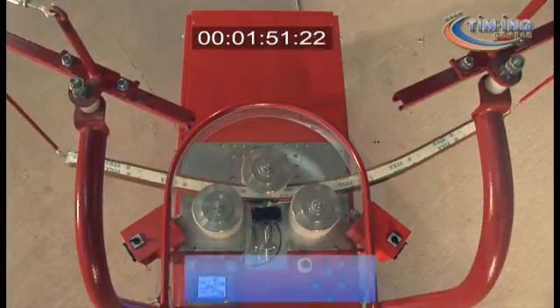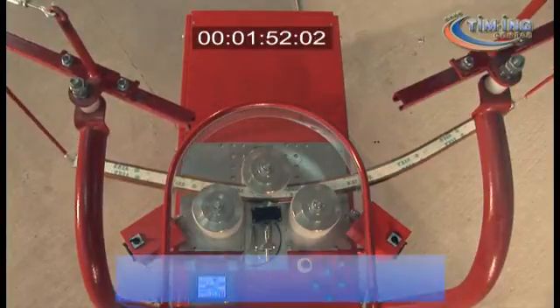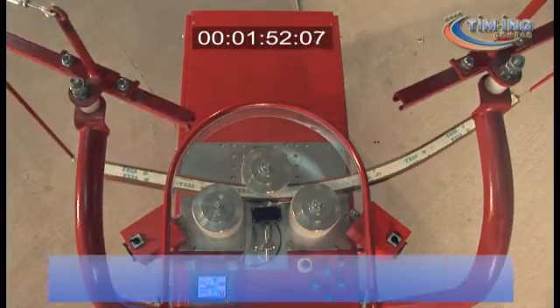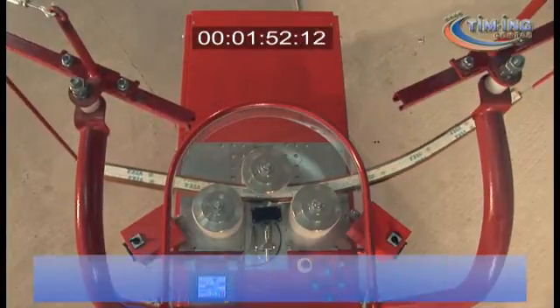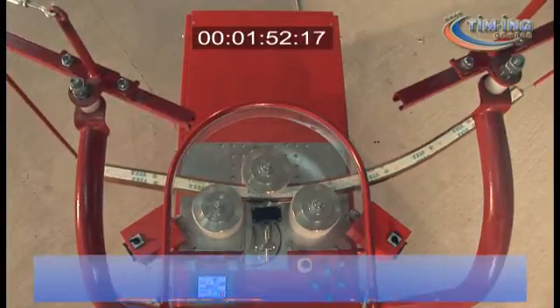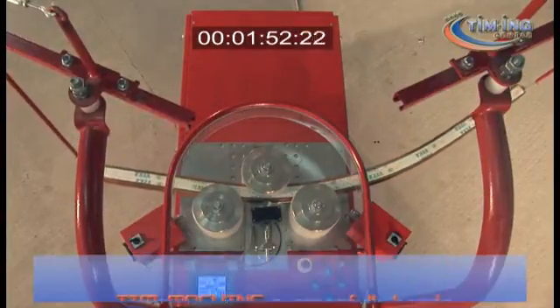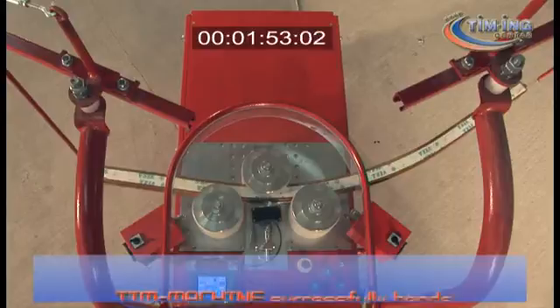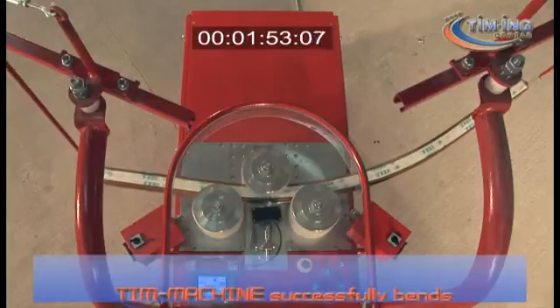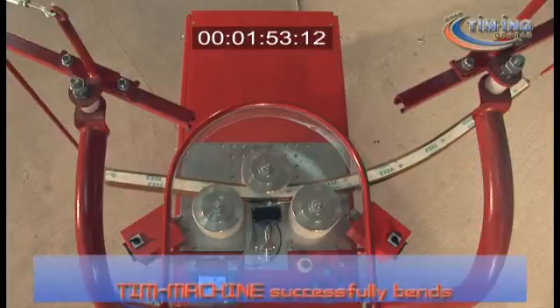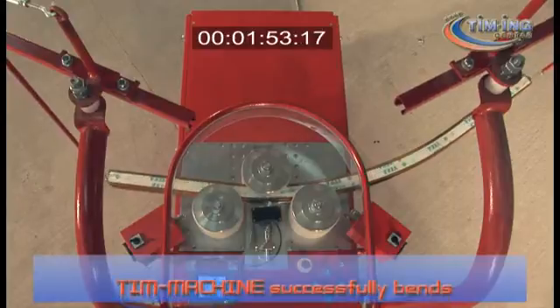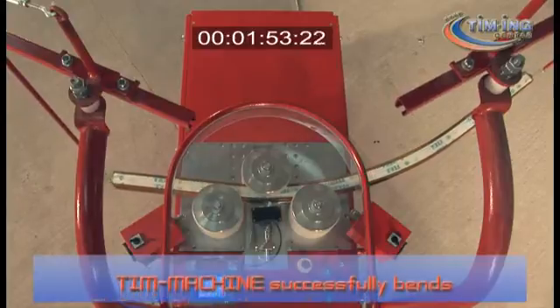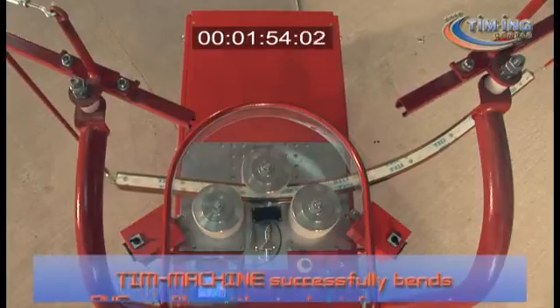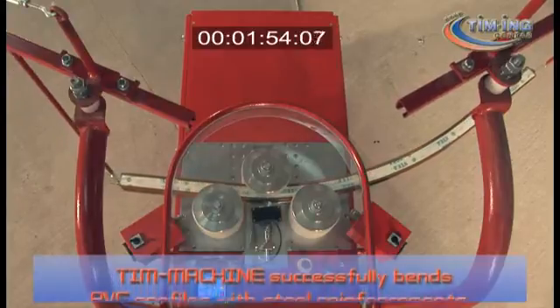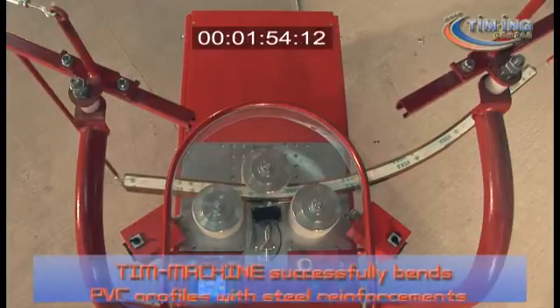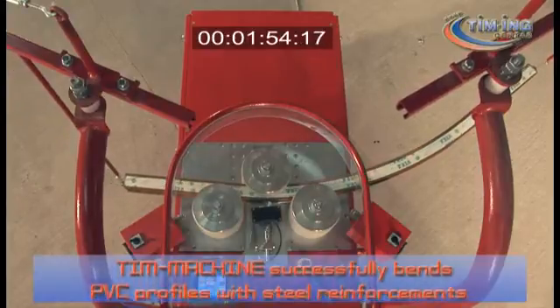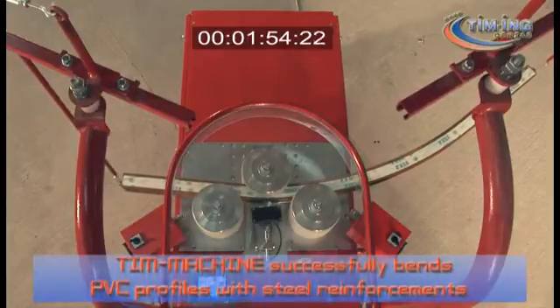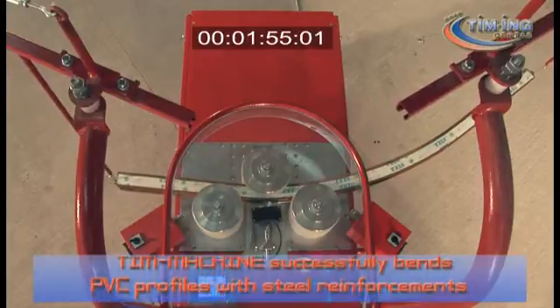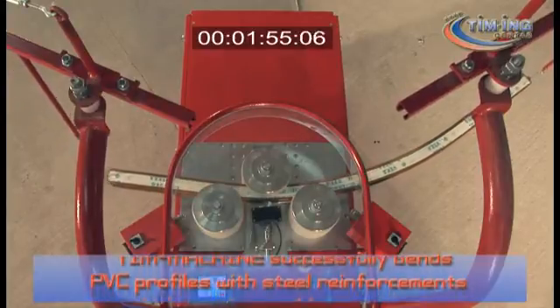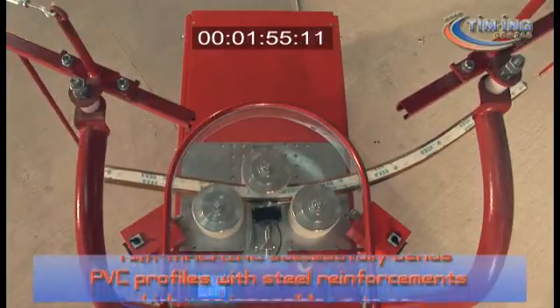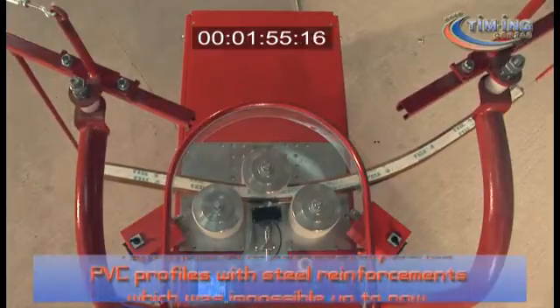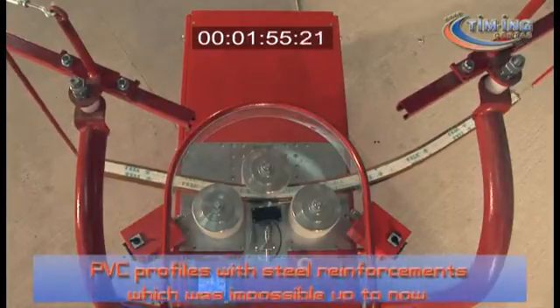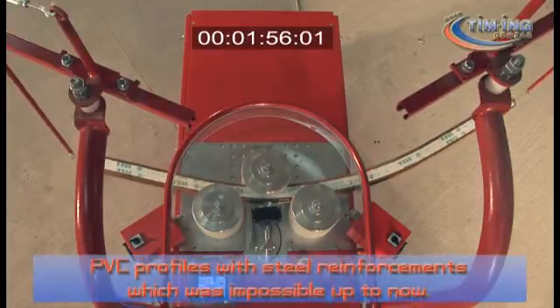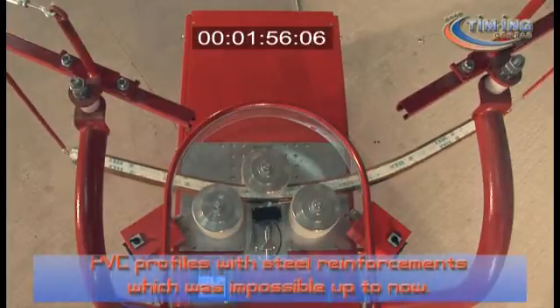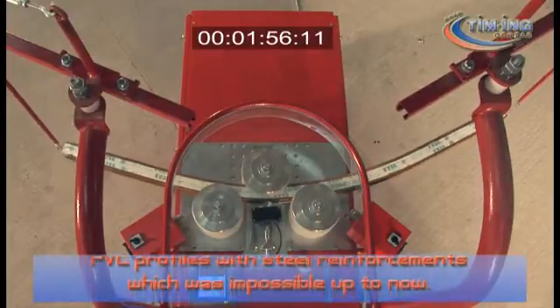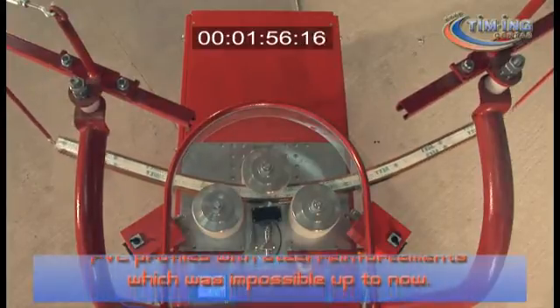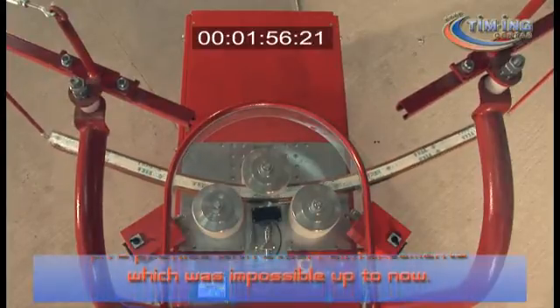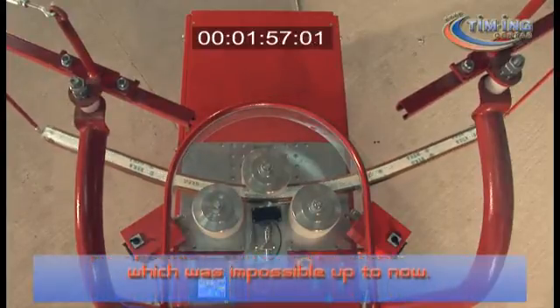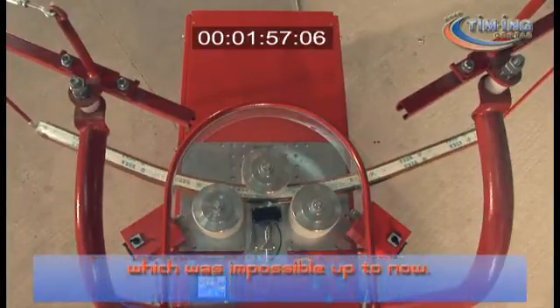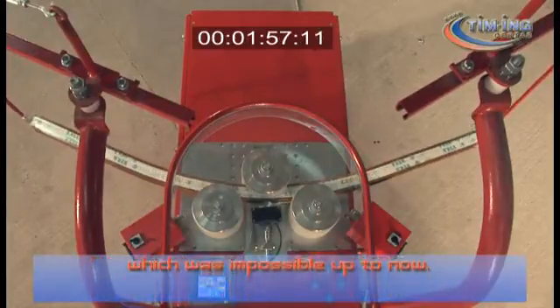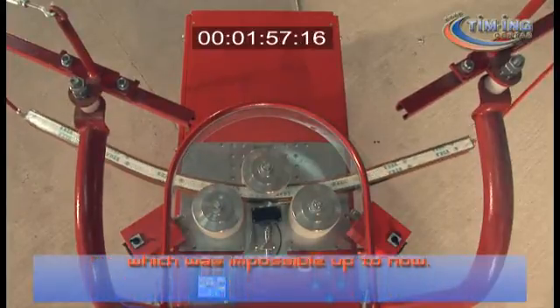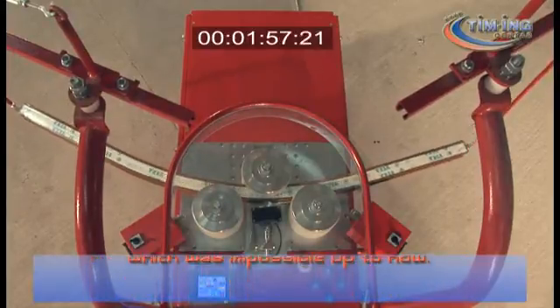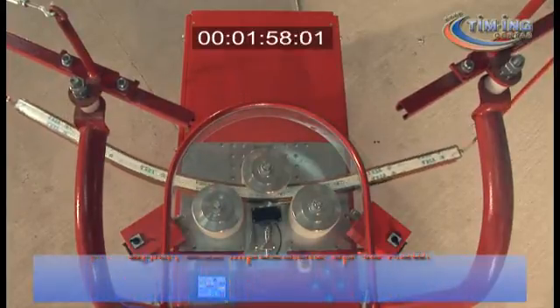The weight of the machine is 800 kilograms and a space of 8 x 4 meters is enough for its functioning. It successfully bends PVC profiles with steel reinforcements, which was impossible up to now.